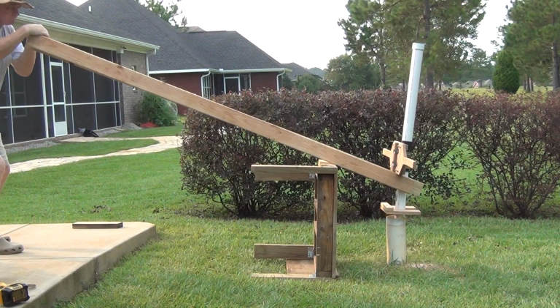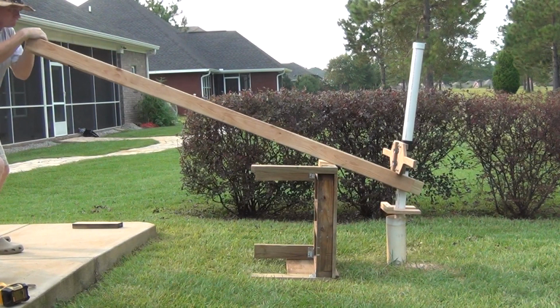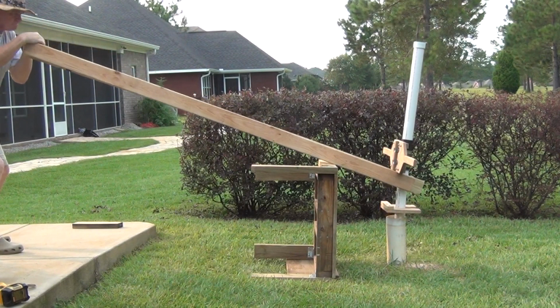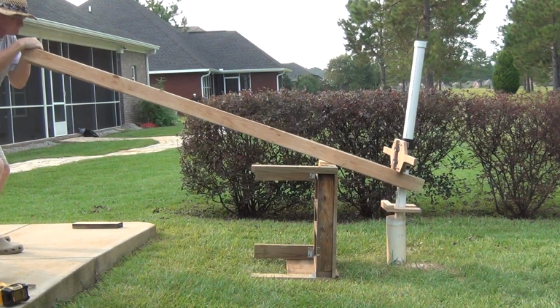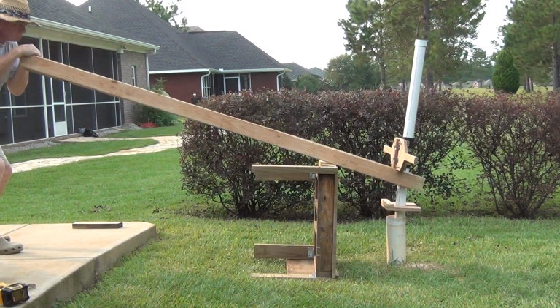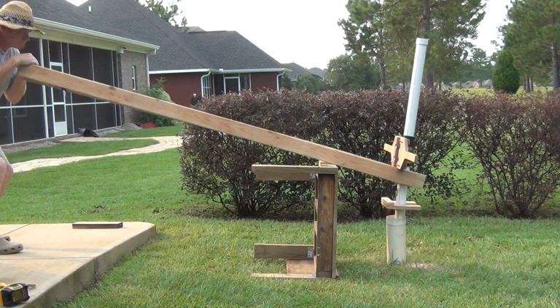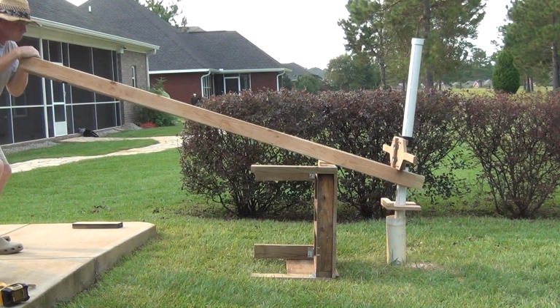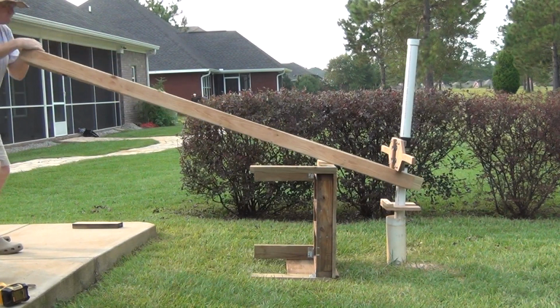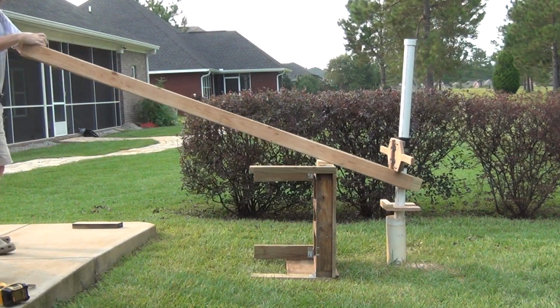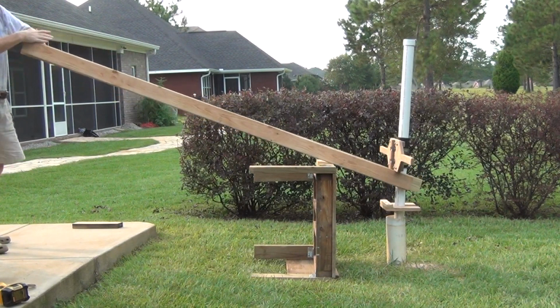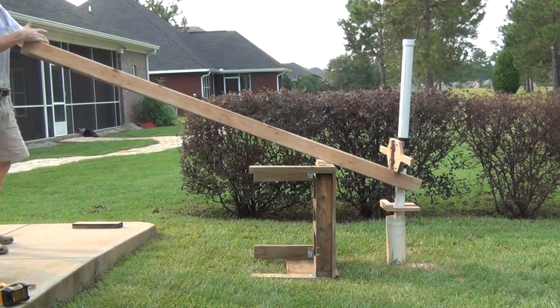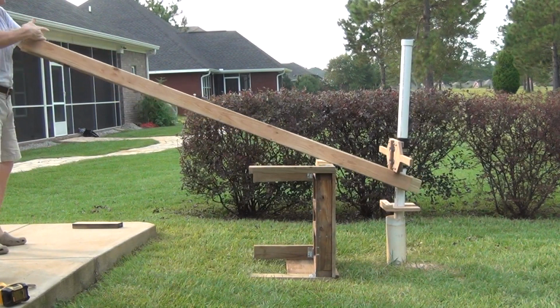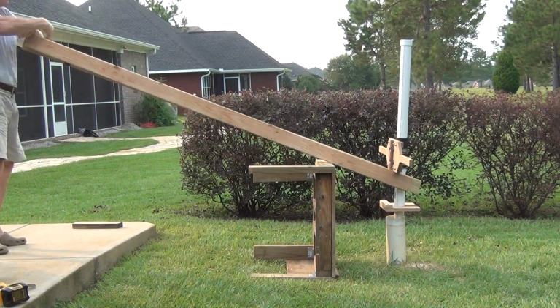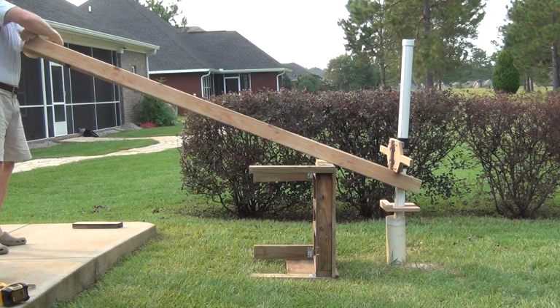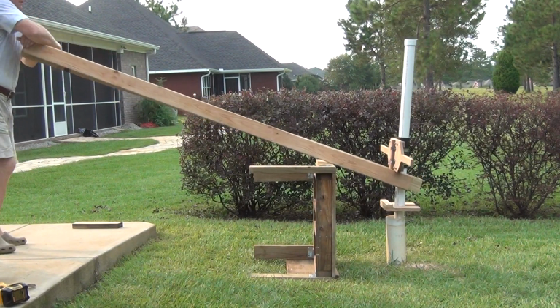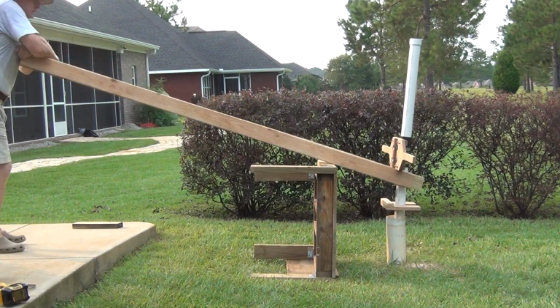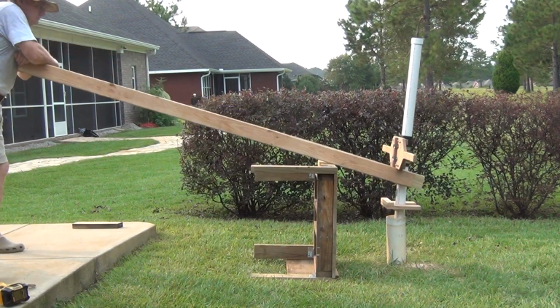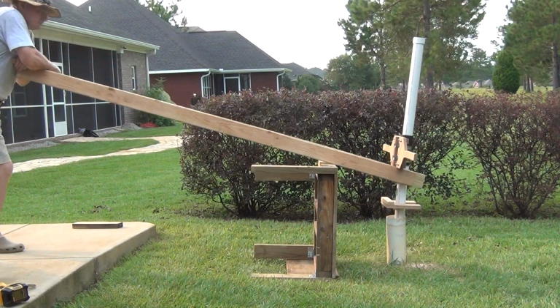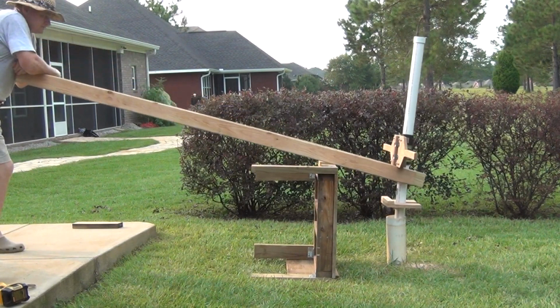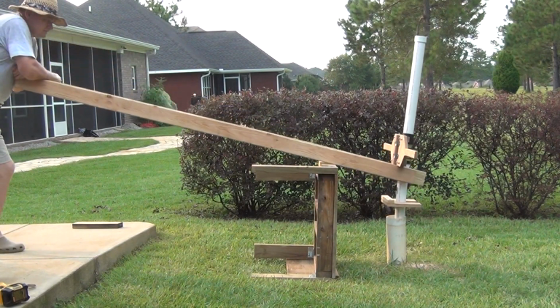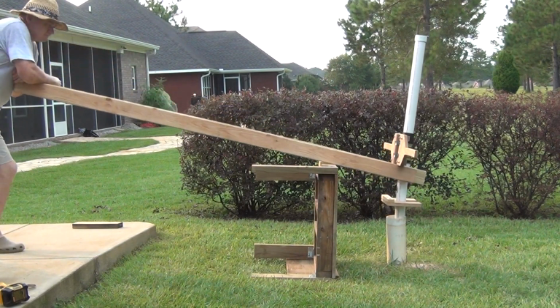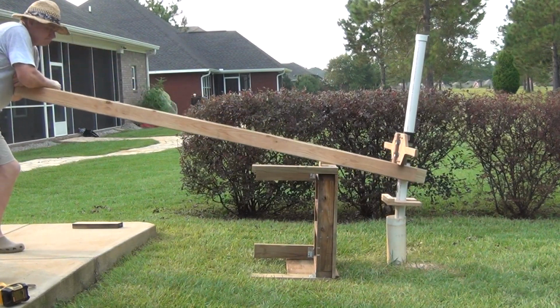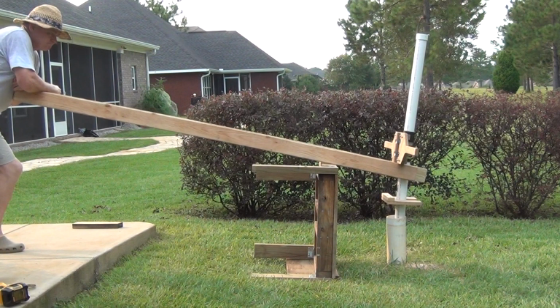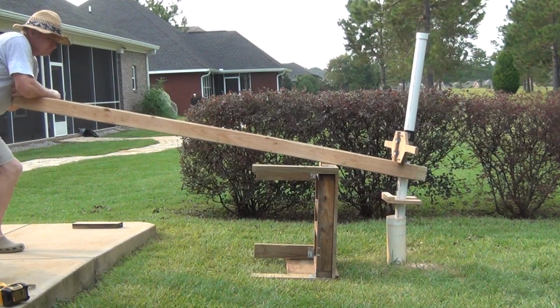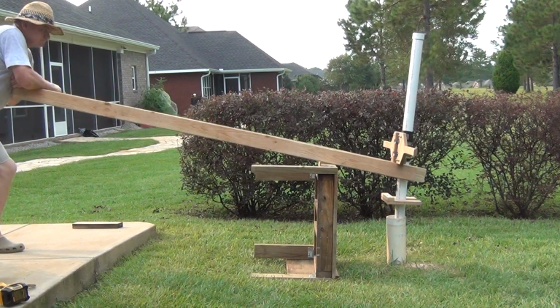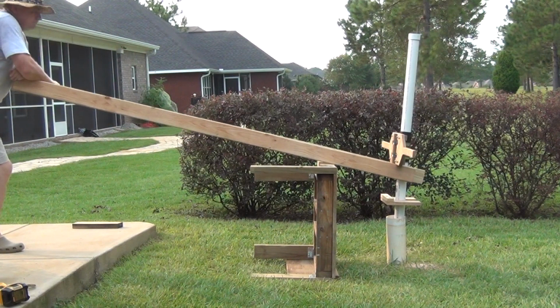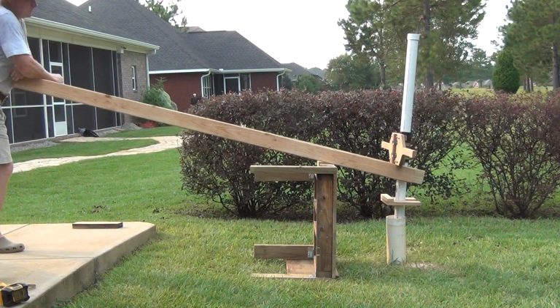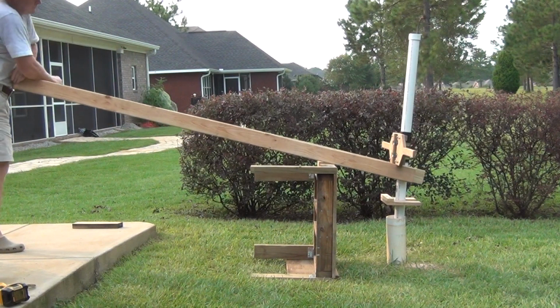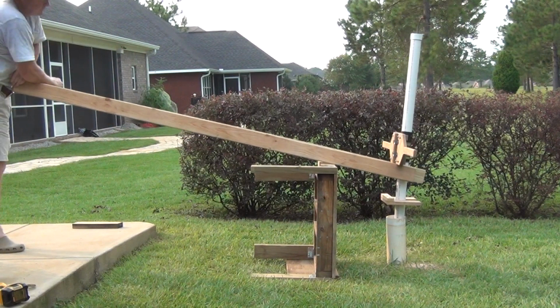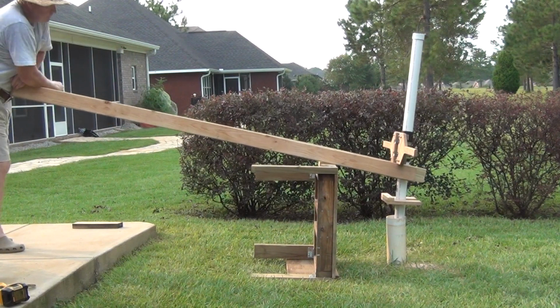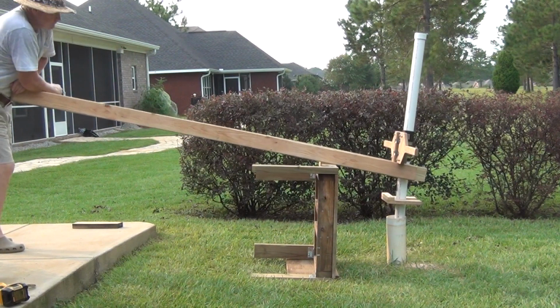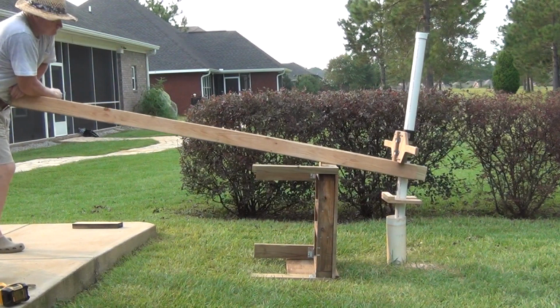After looking at the first part of this video, I was so embarrassed about the ragged bushes in the background of the footage. Sorry about that.